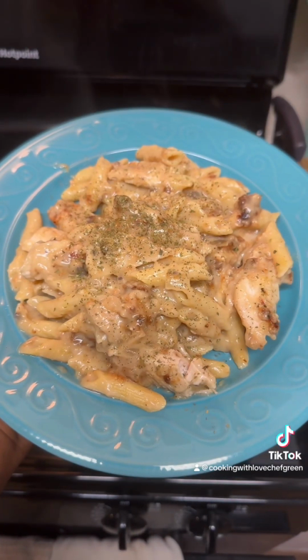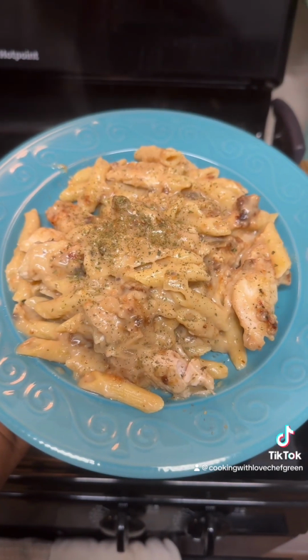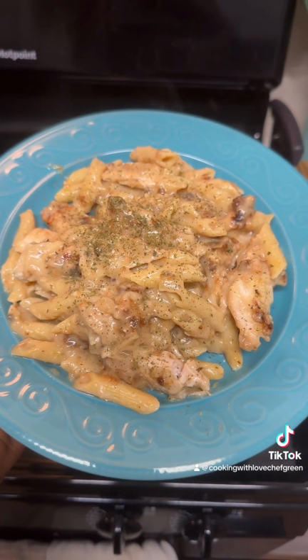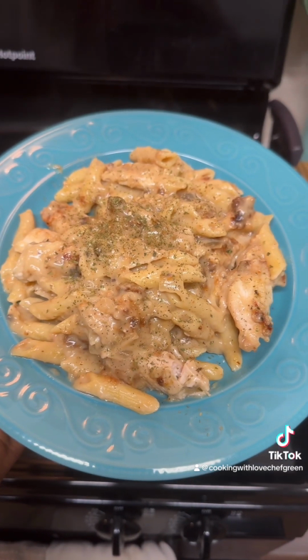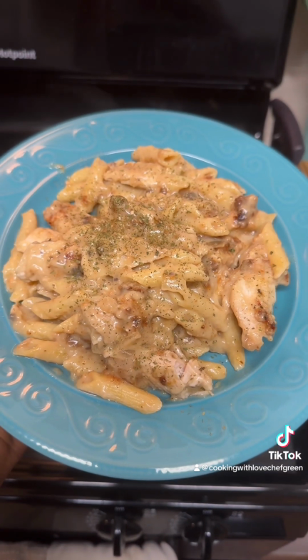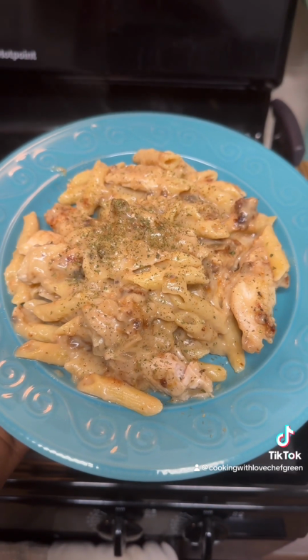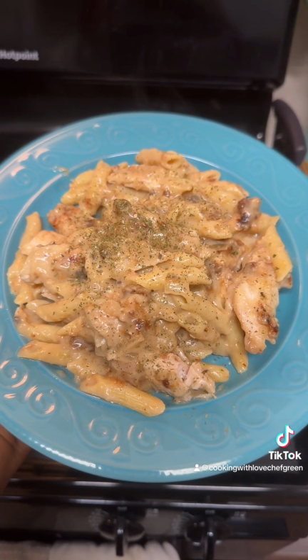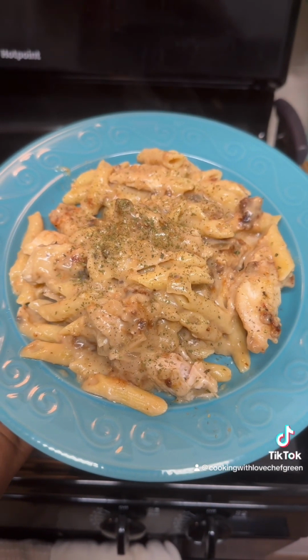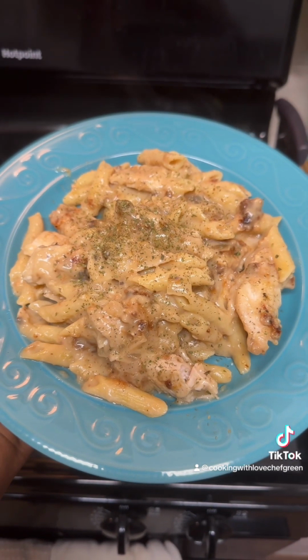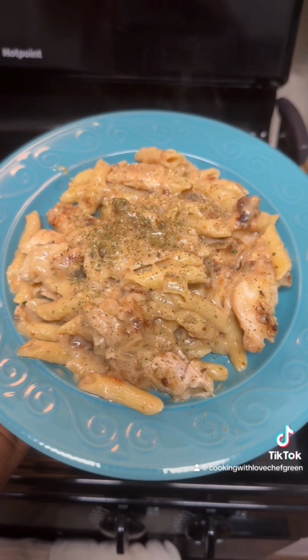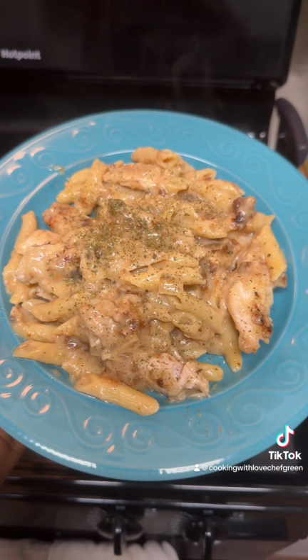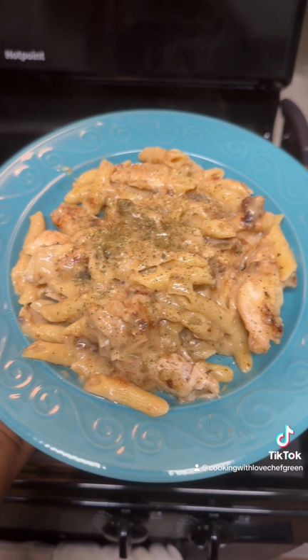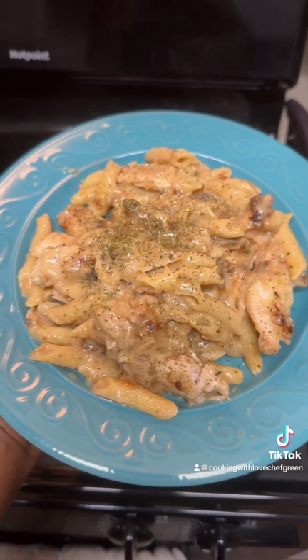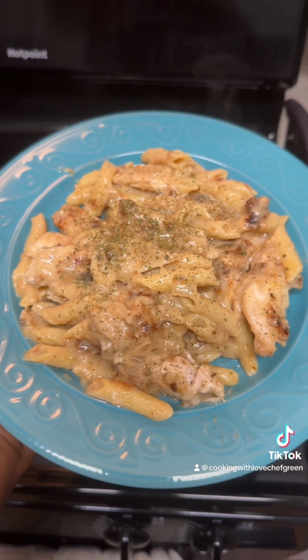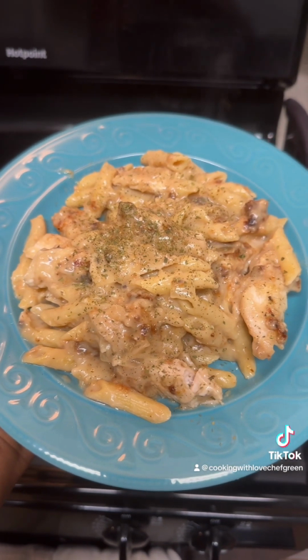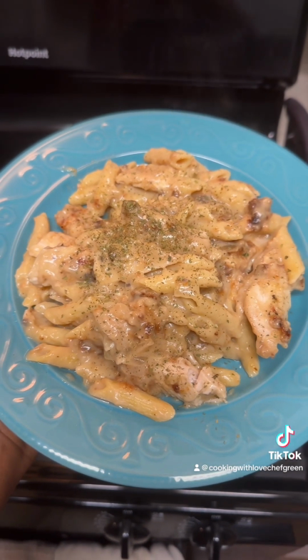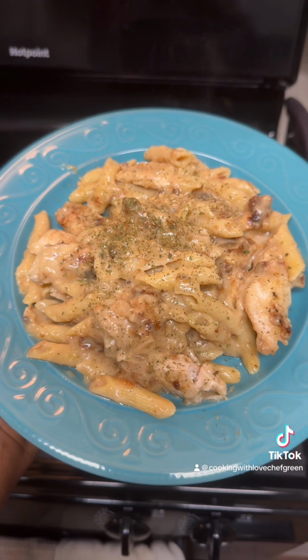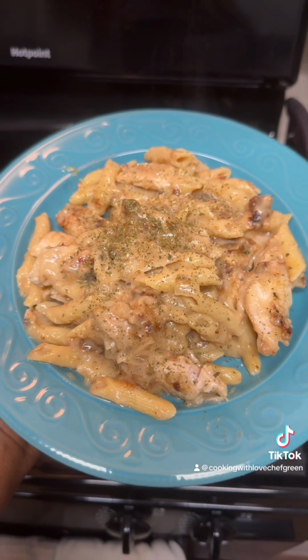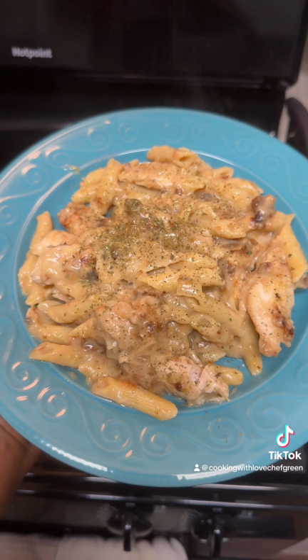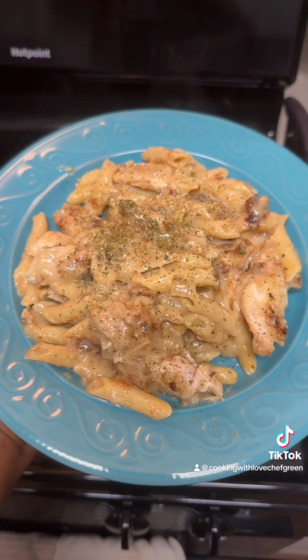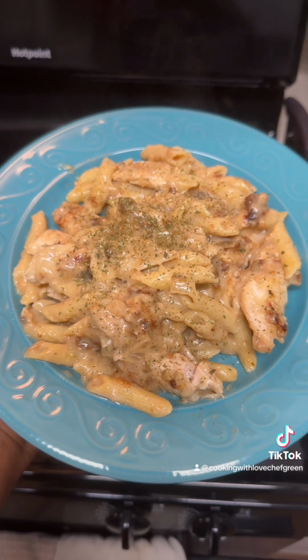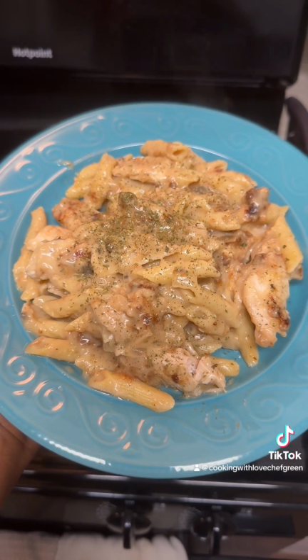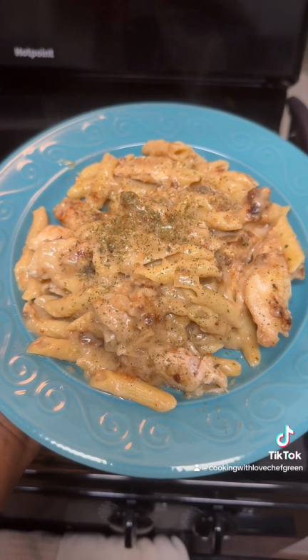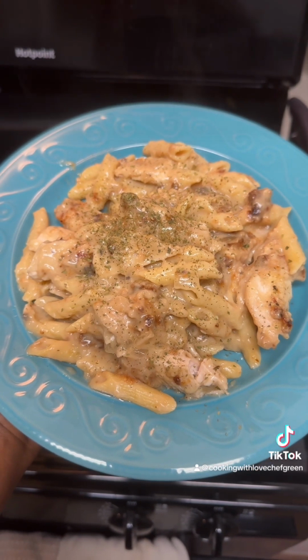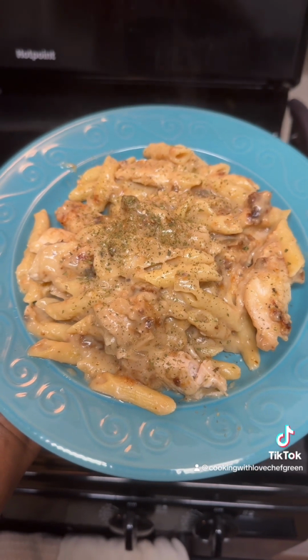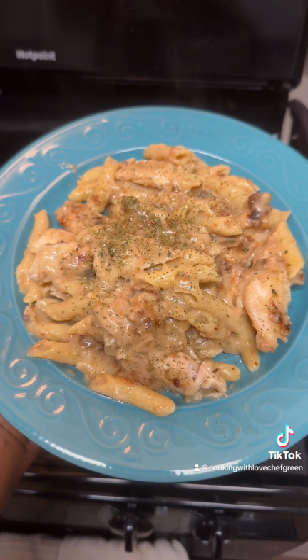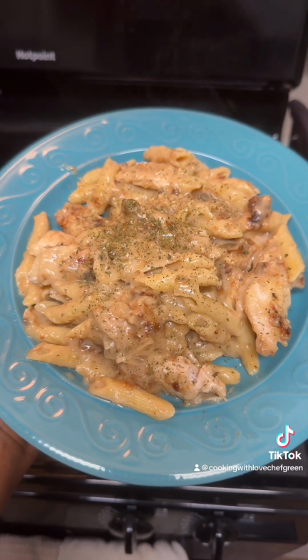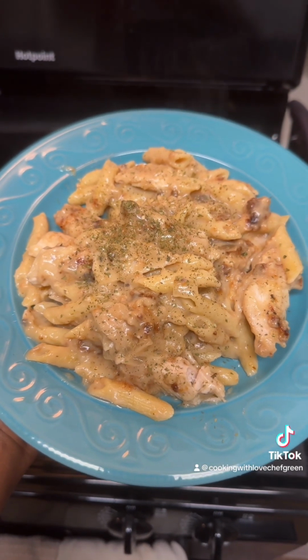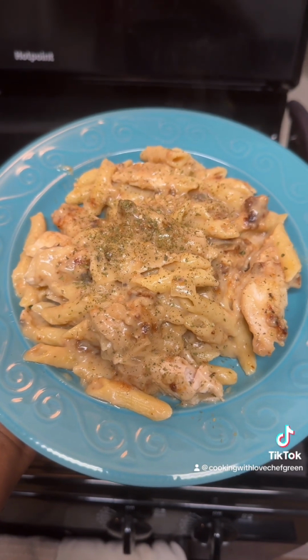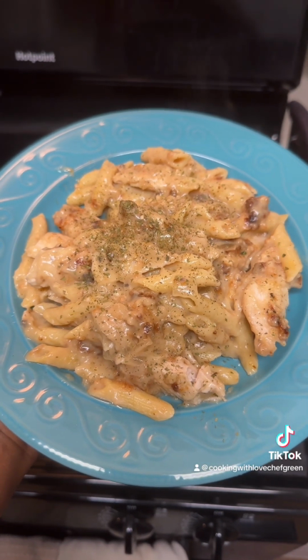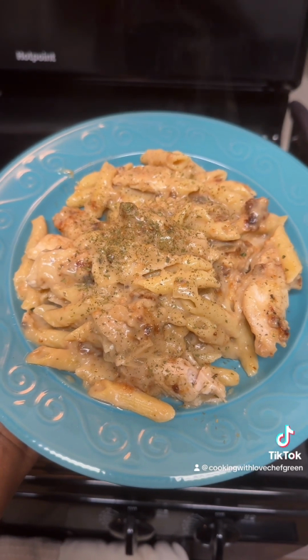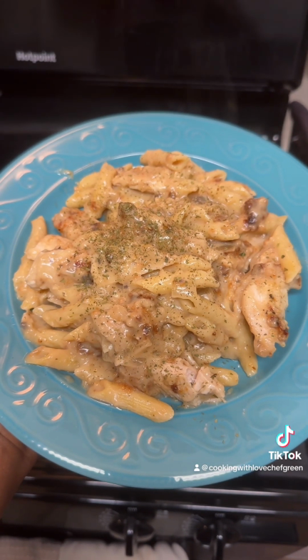Y'all go on and make y'all some of this, or some variation of it, and let me know how it turned out.